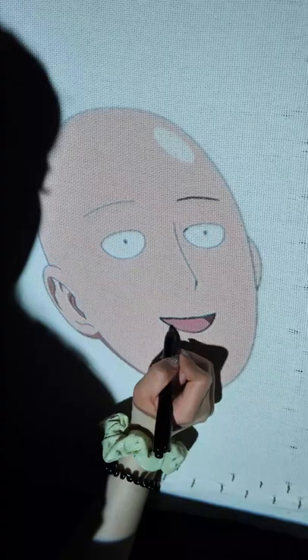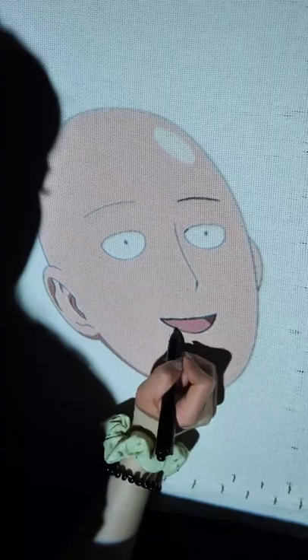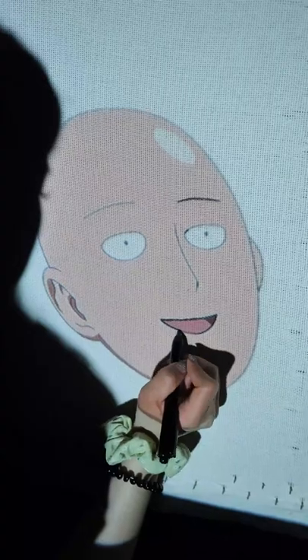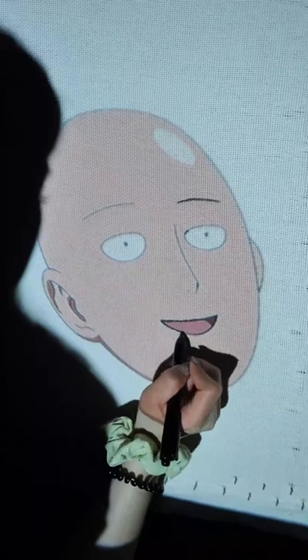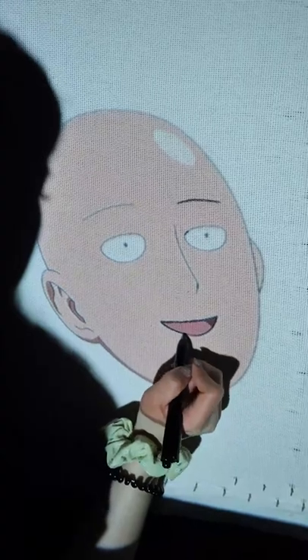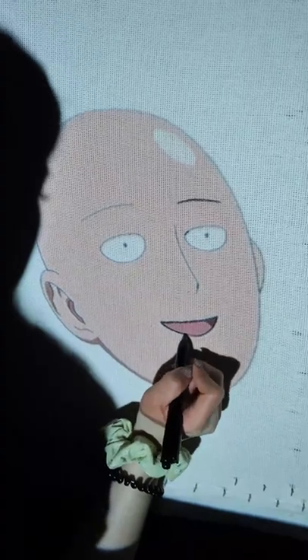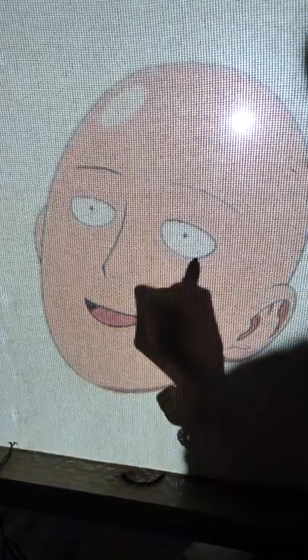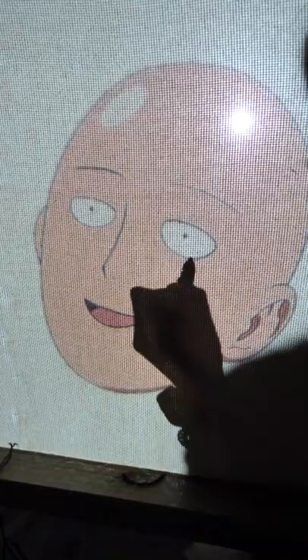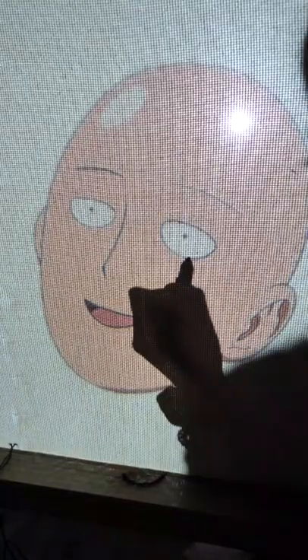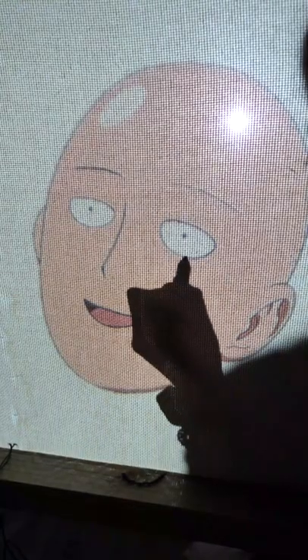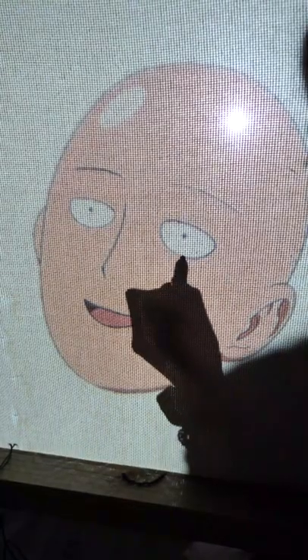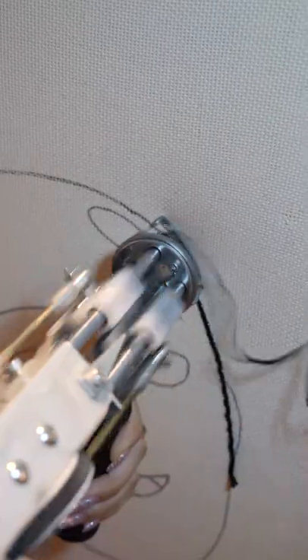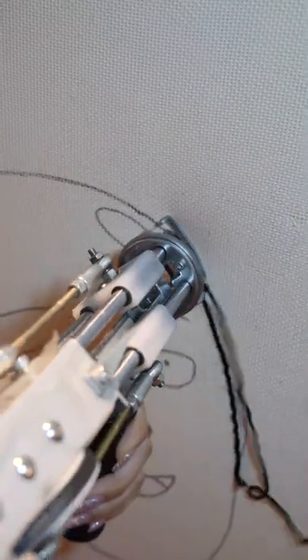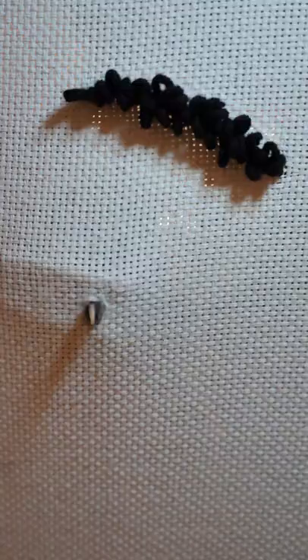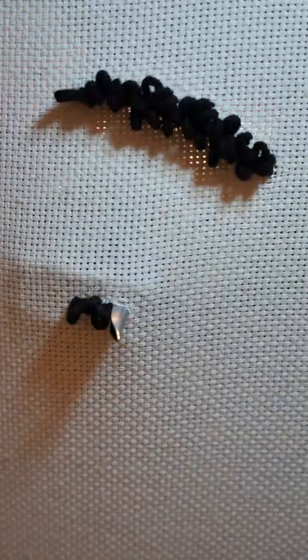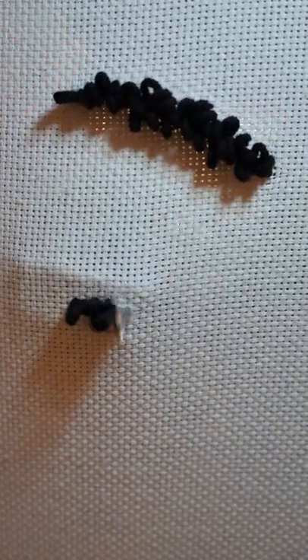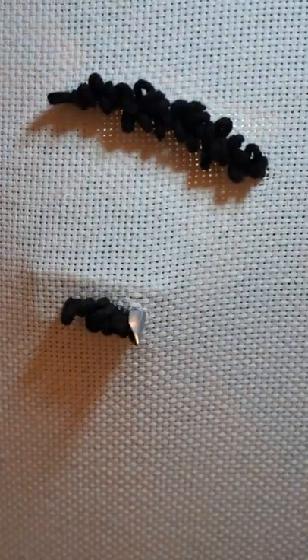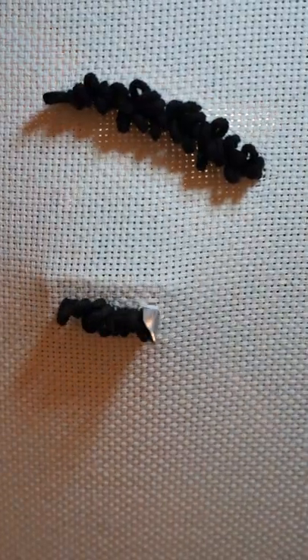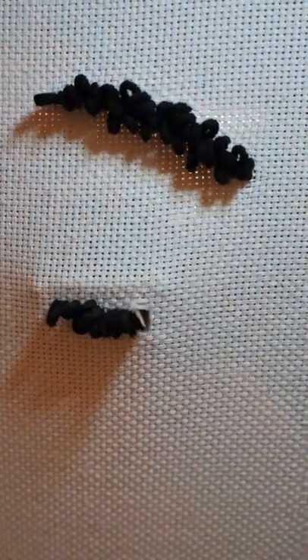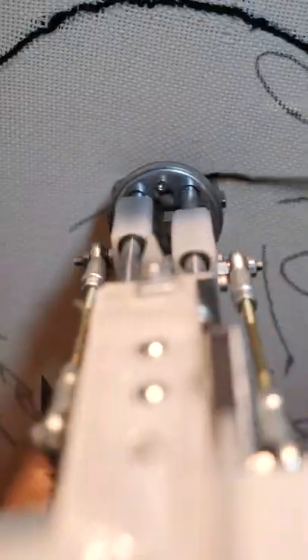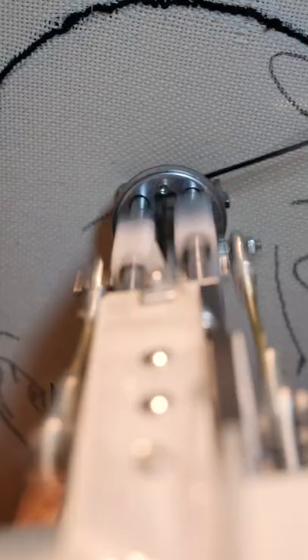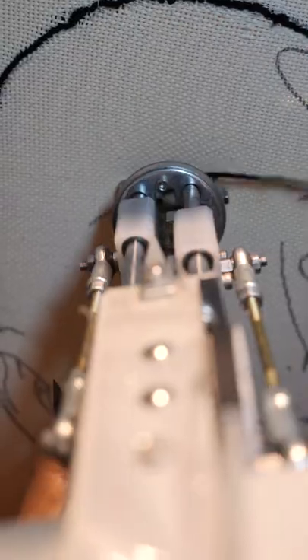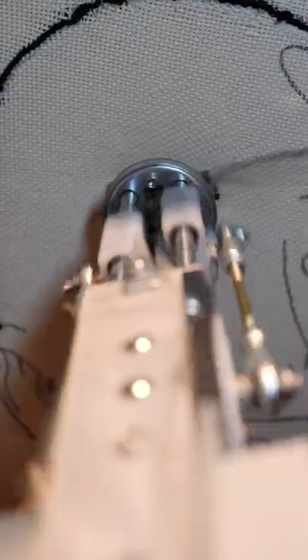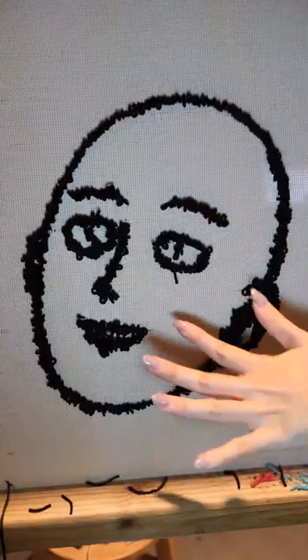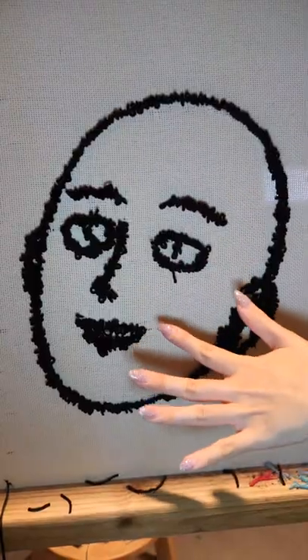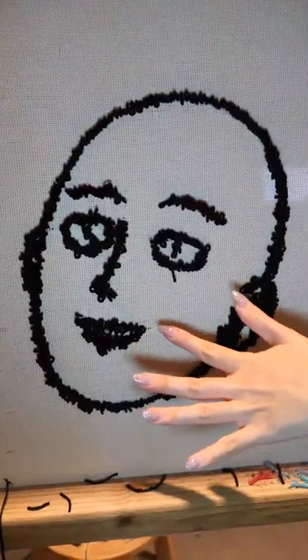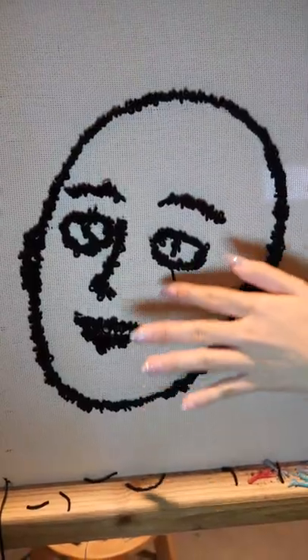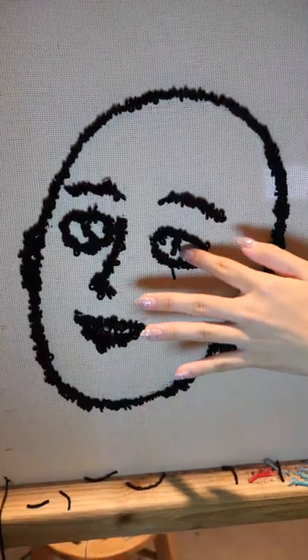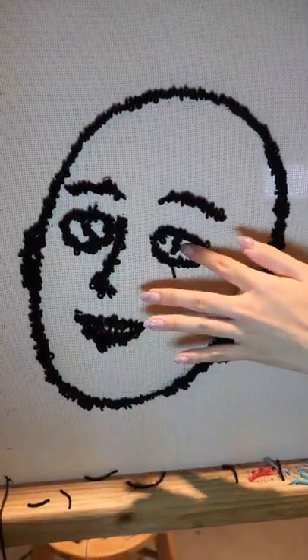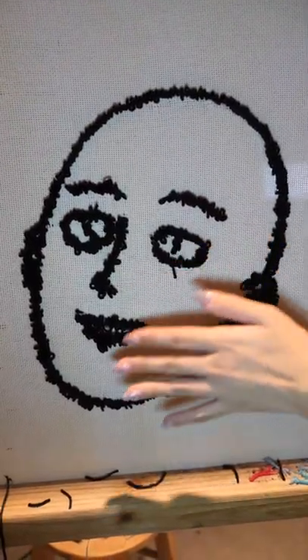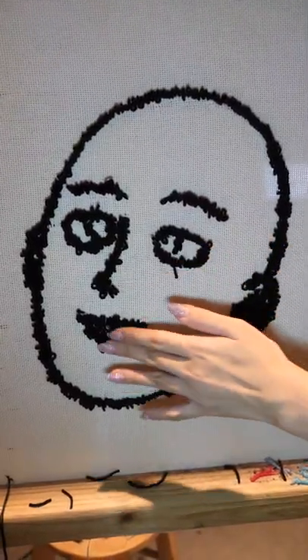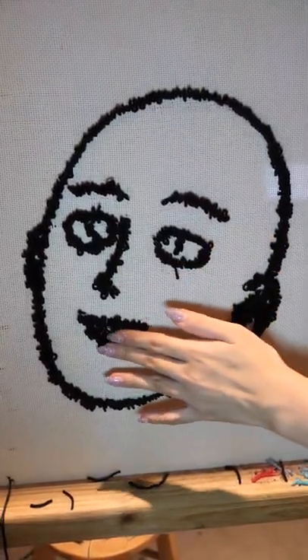It's time to make One Punch Man himself into a rug. I start with an outline on the details. And he looks a little bit weak, so let's add some more.